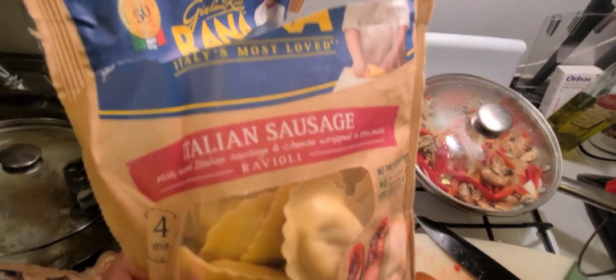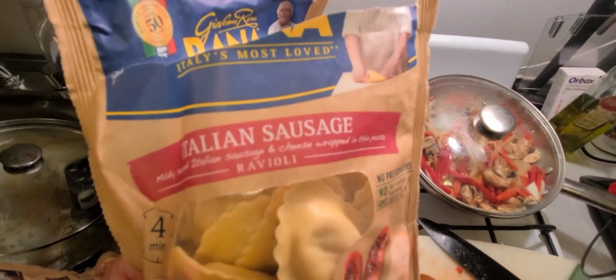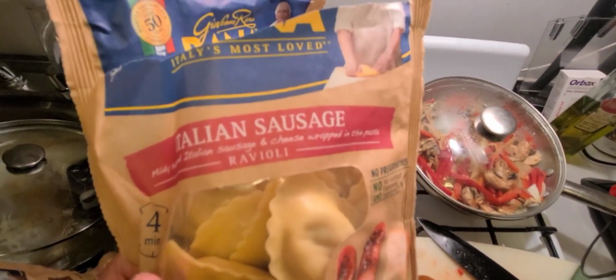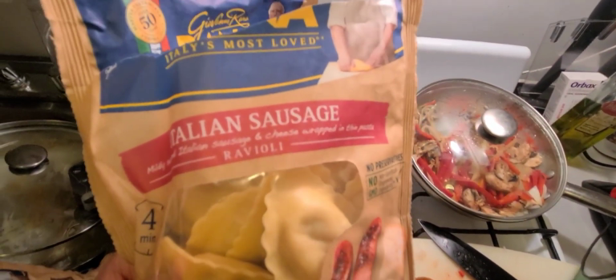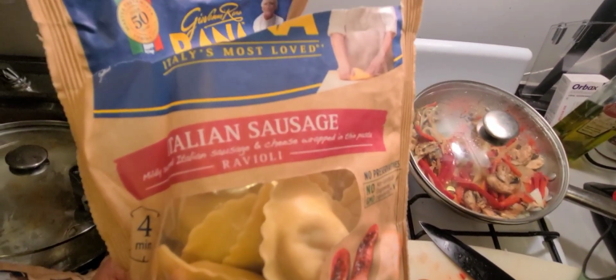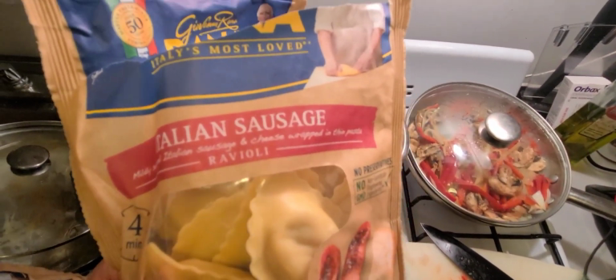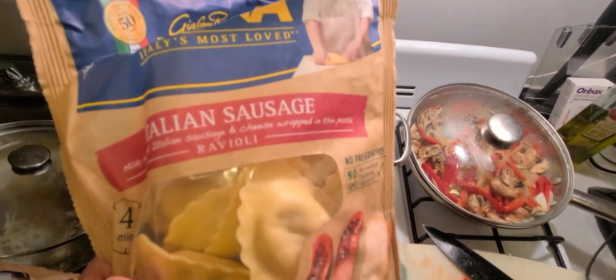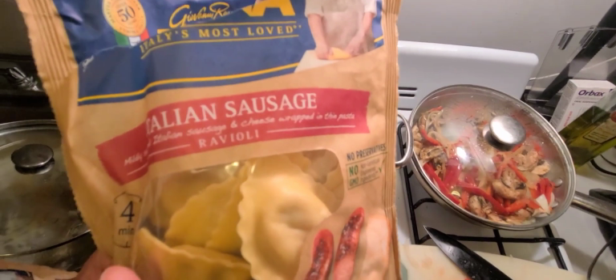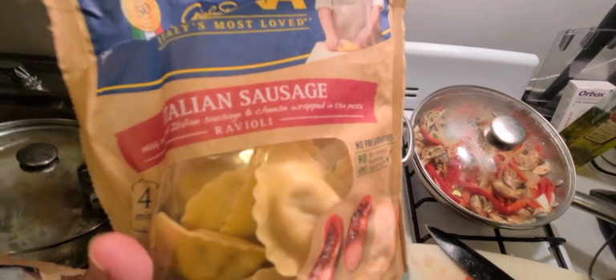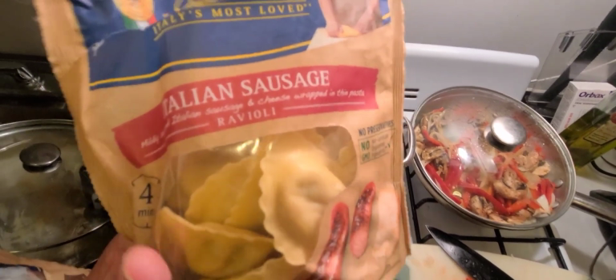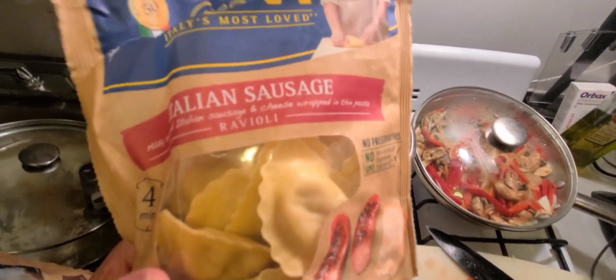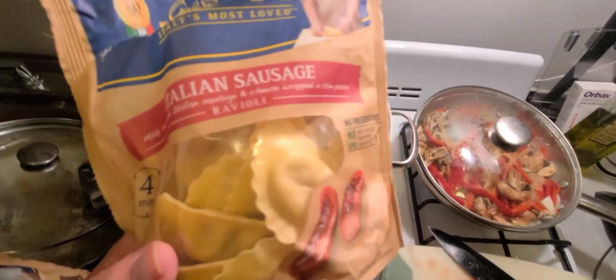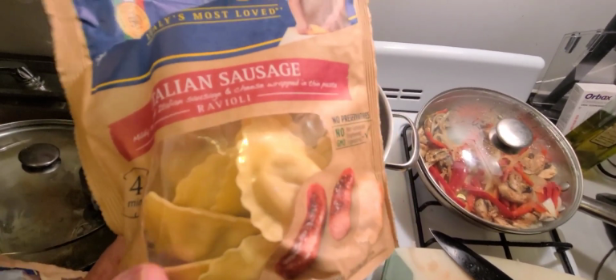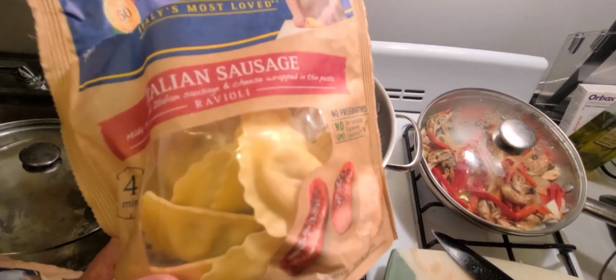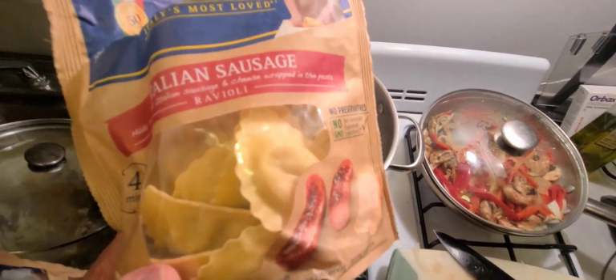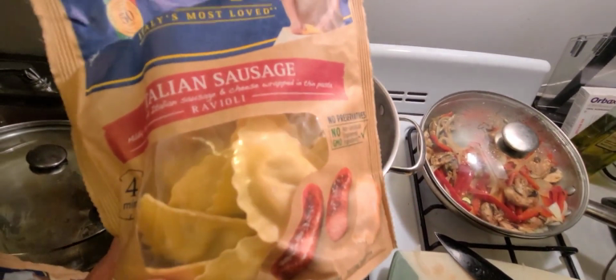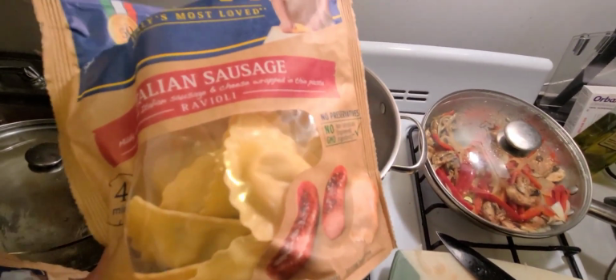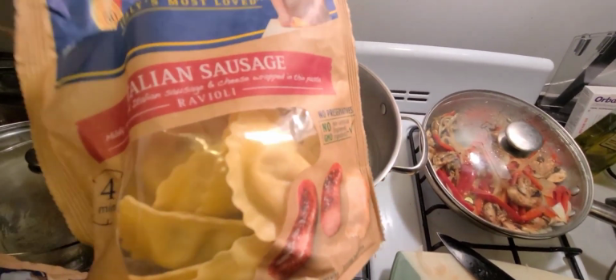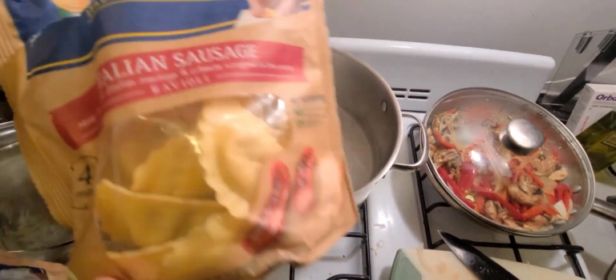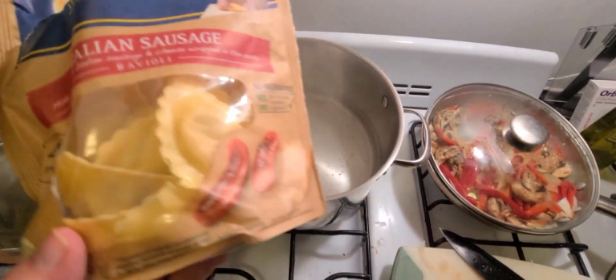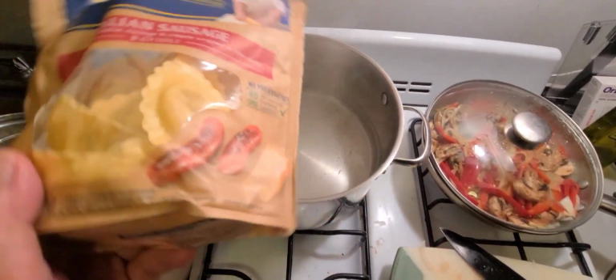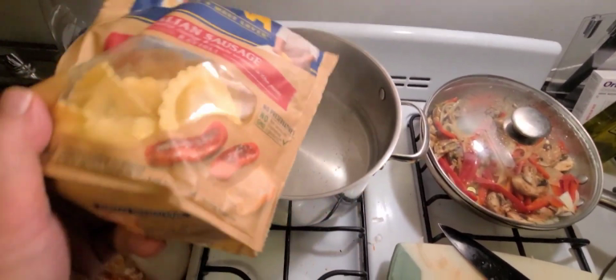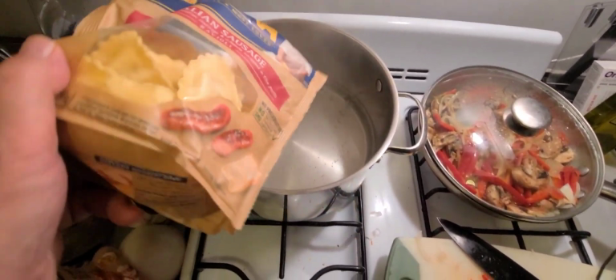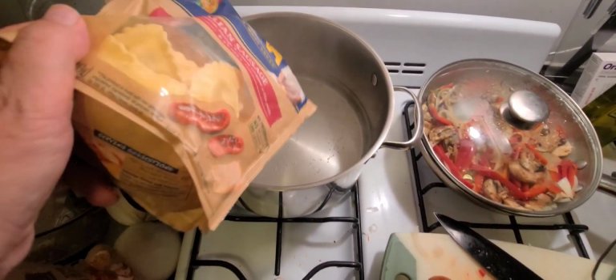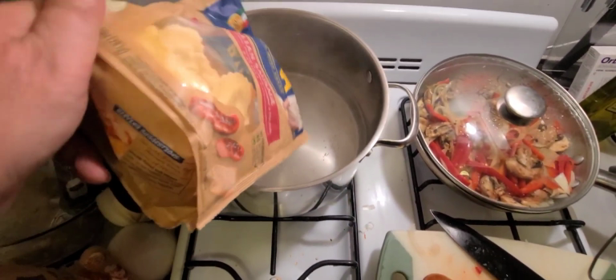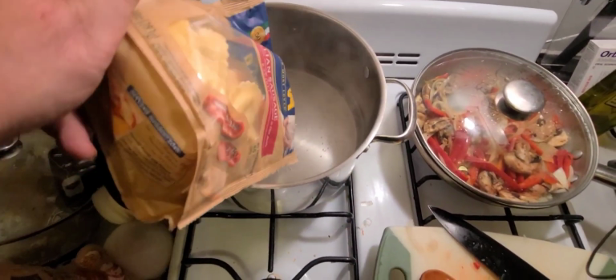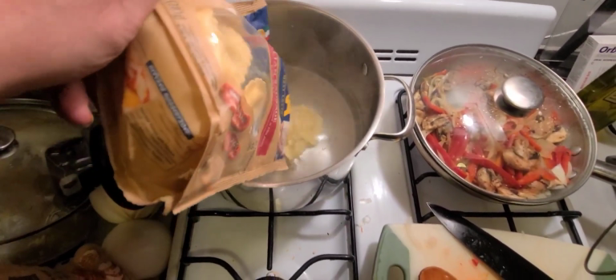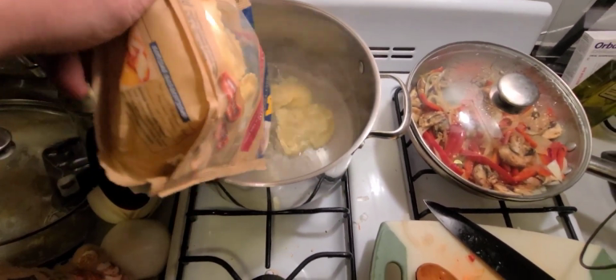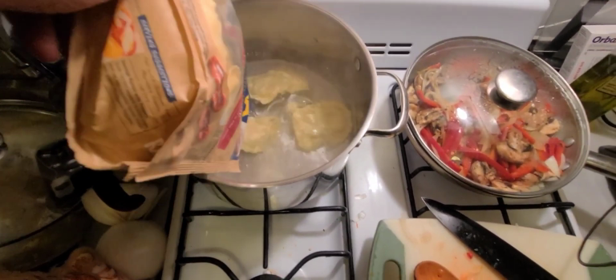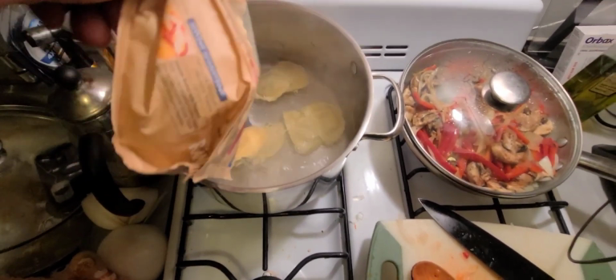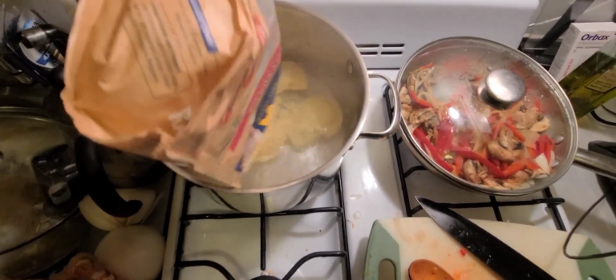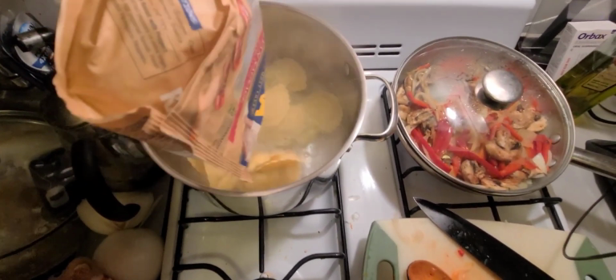I'm going with Italian sausage ravioli. You're only going to put this in the boiling water for about four minutes — just dump it in.